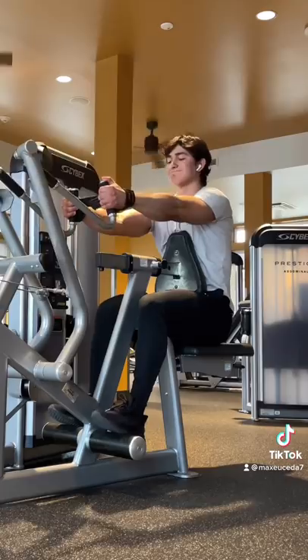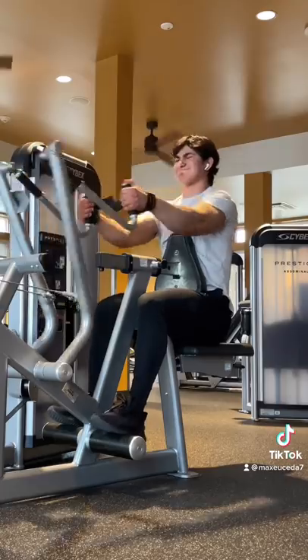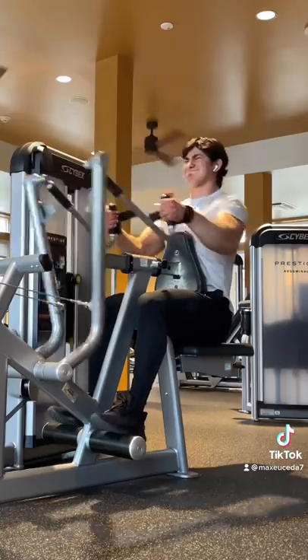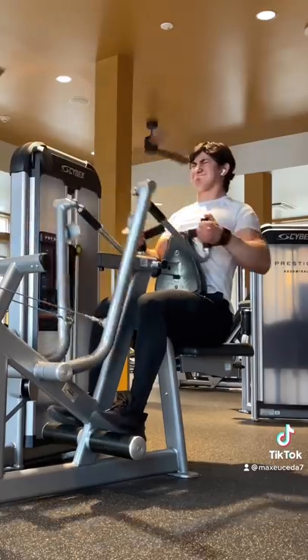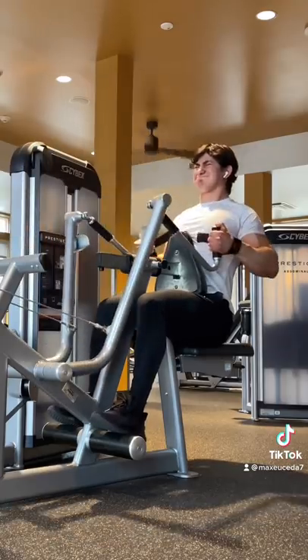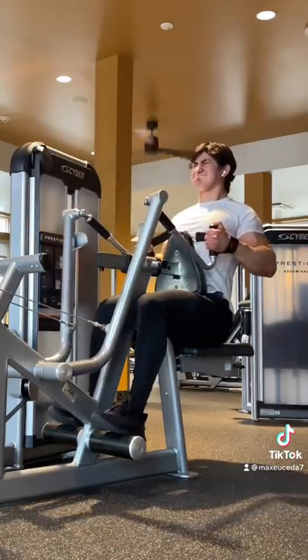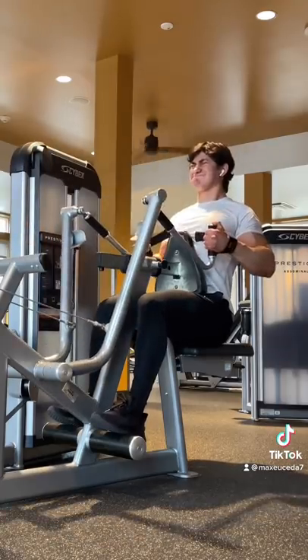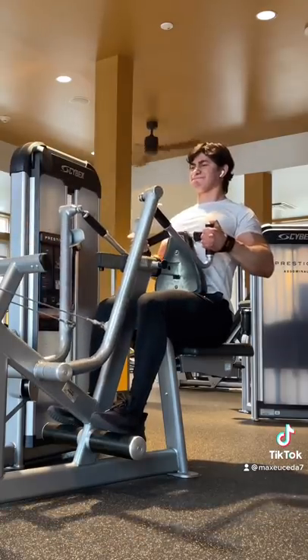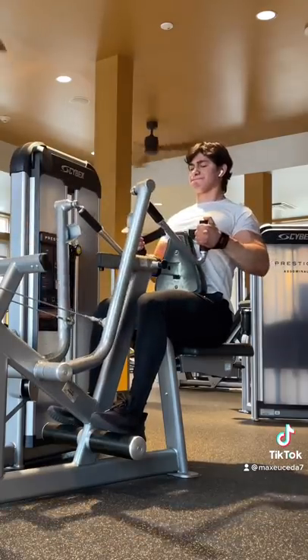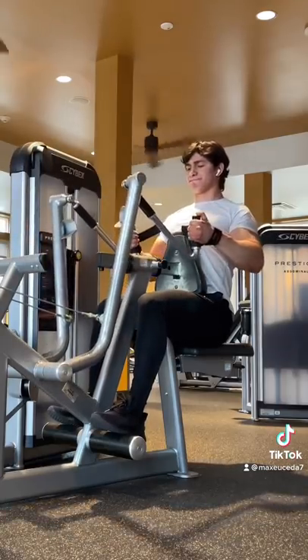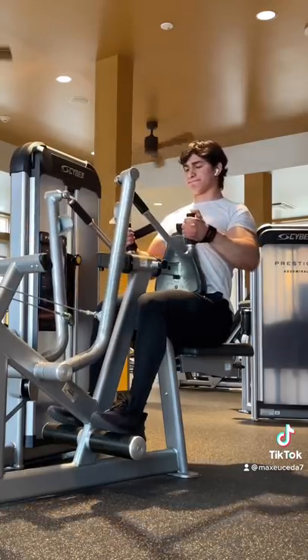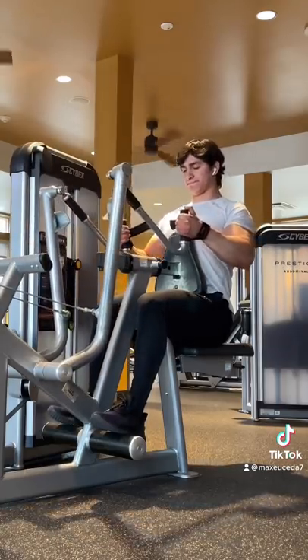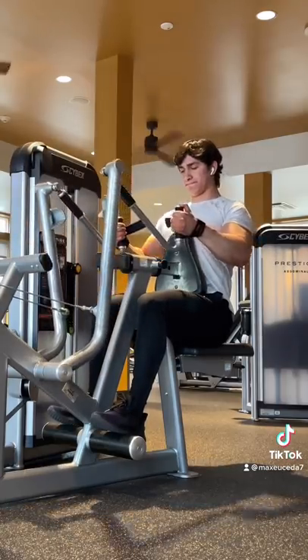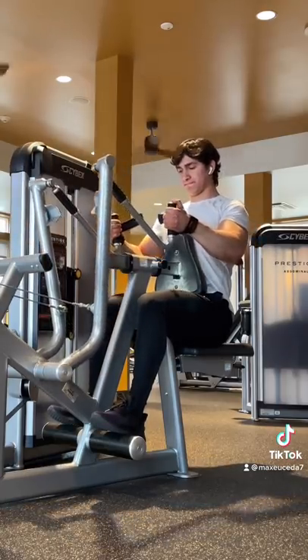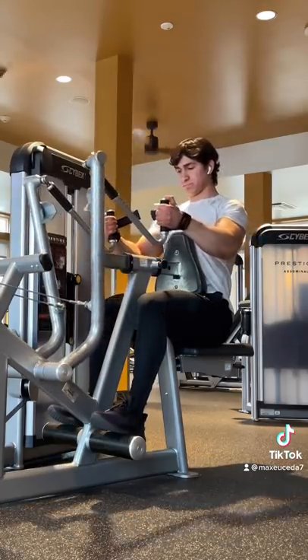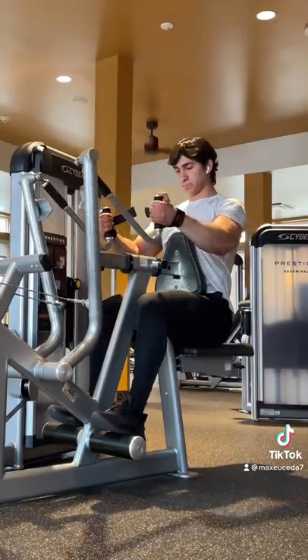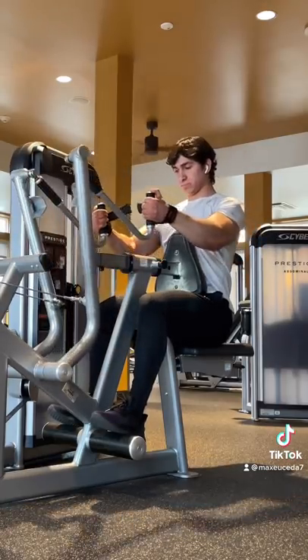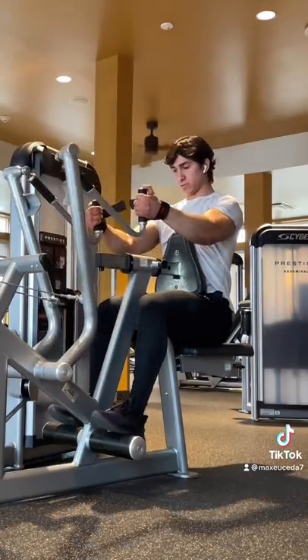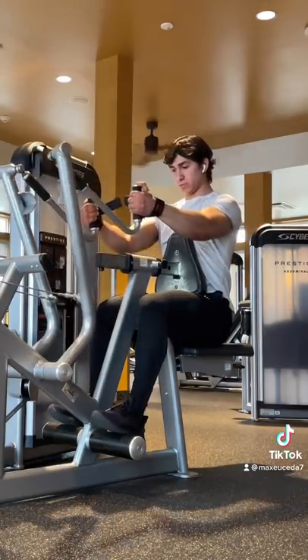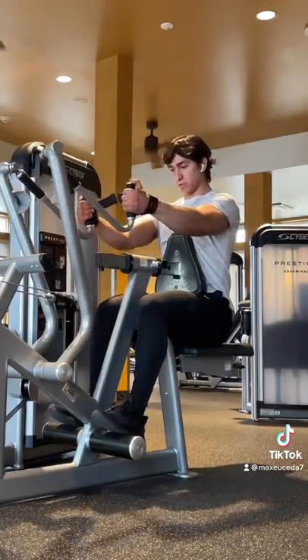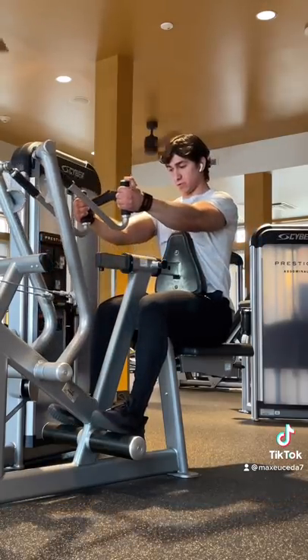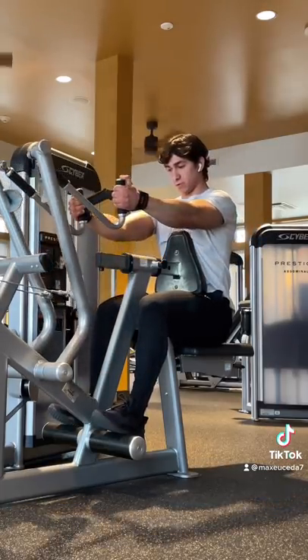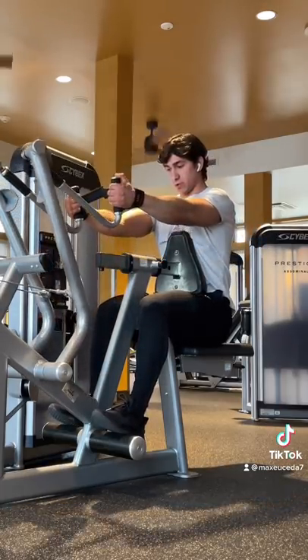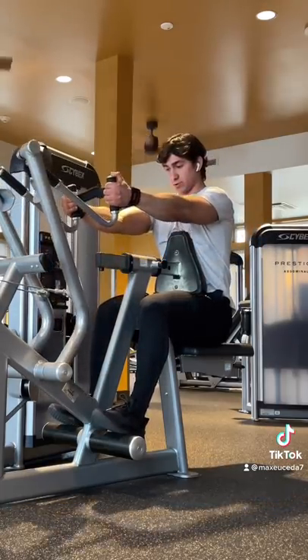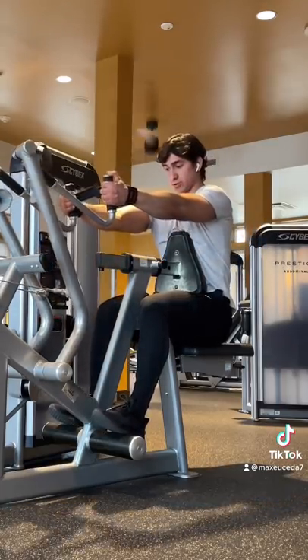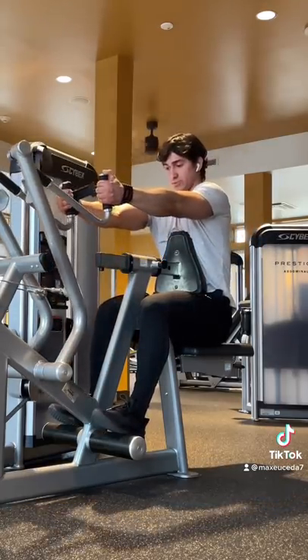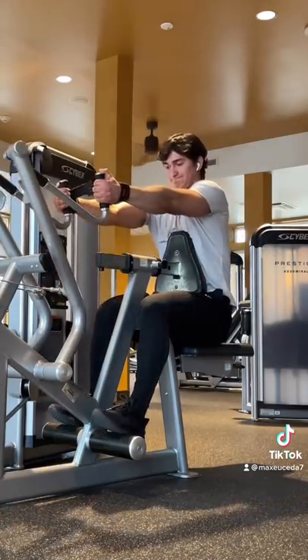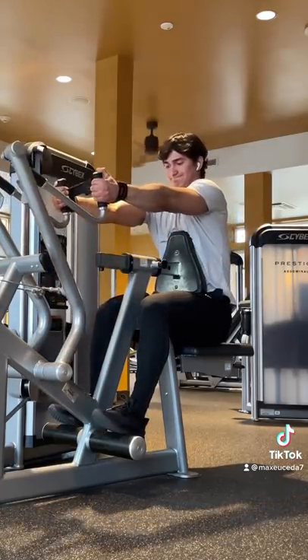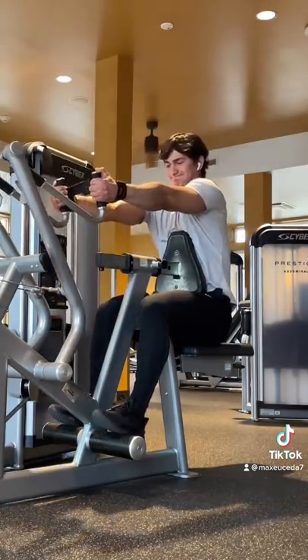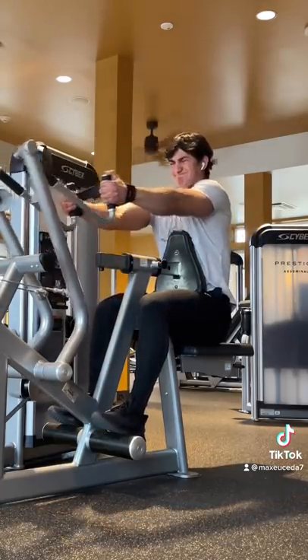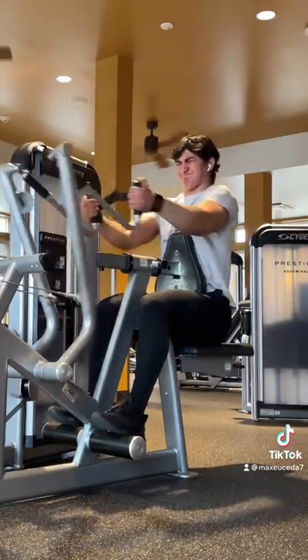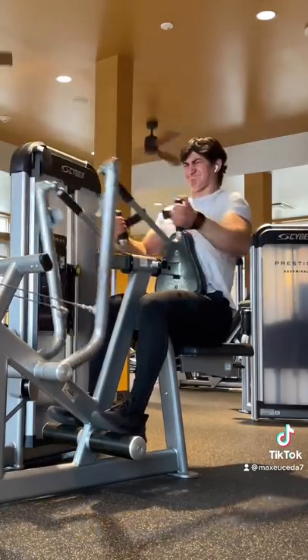Then I used this seated row machine, which was actually really nice. The handles moved freely, and I was able to get a great stretch and contraction.